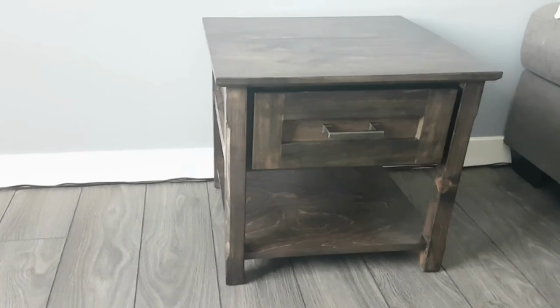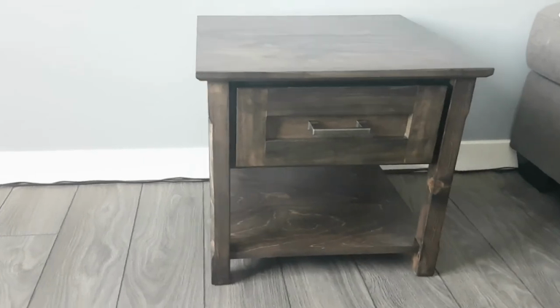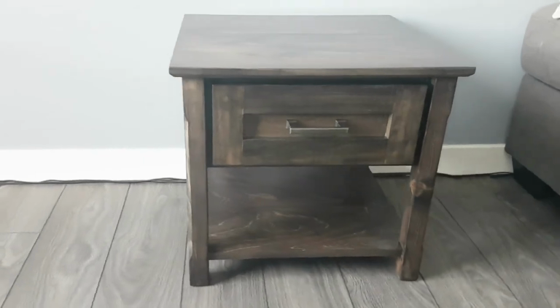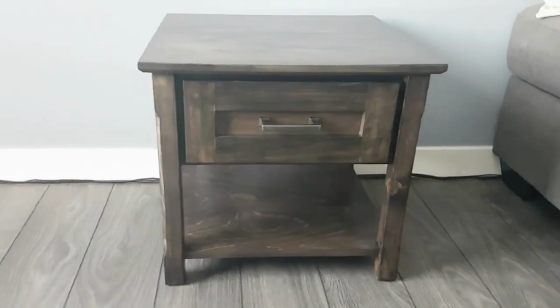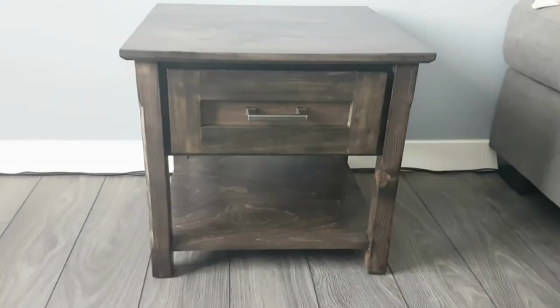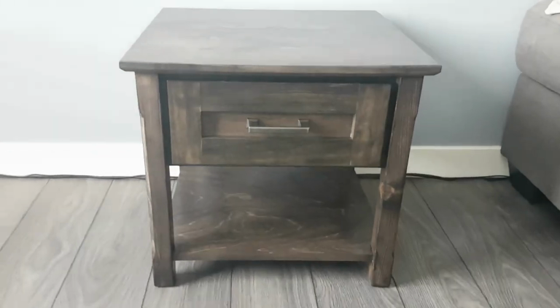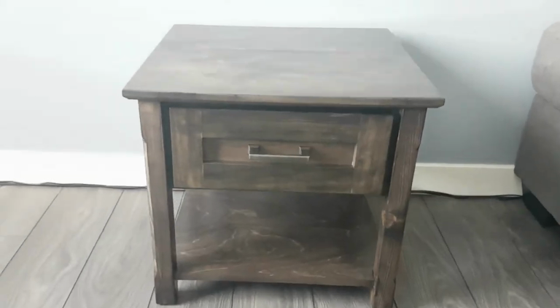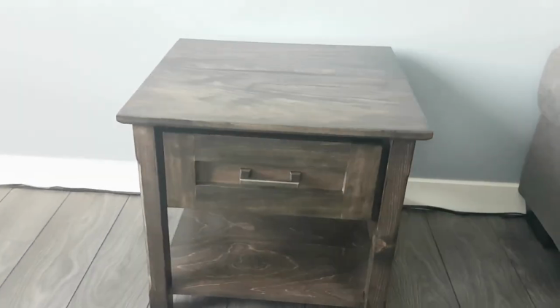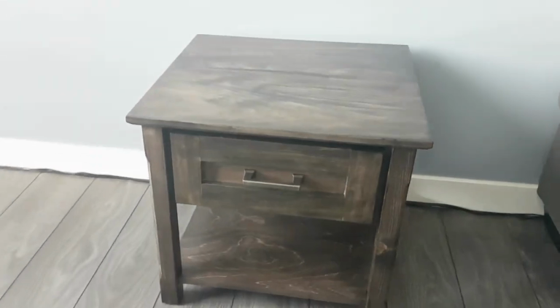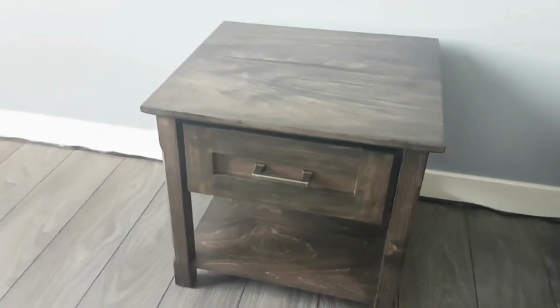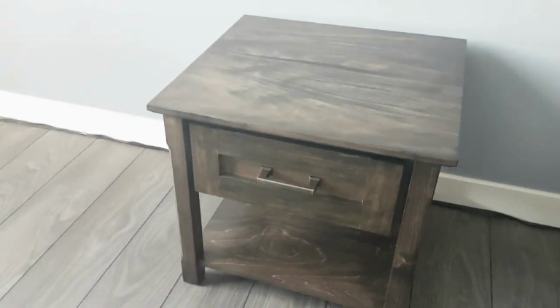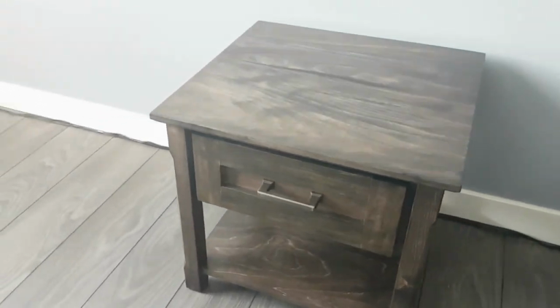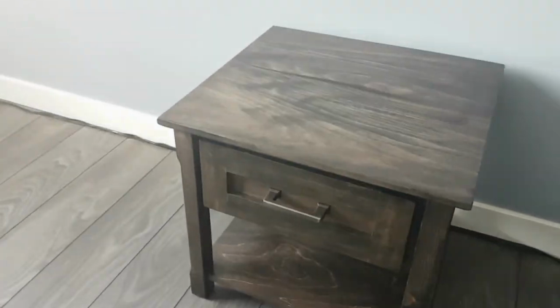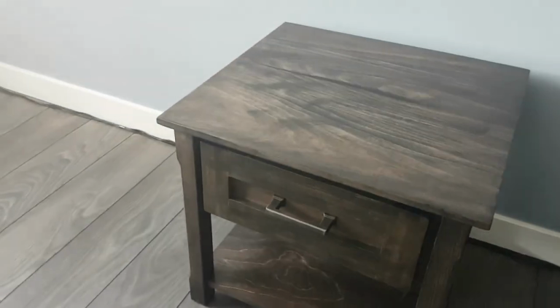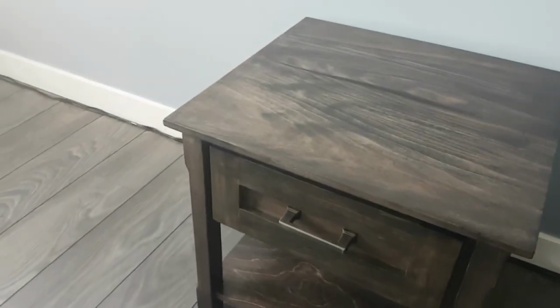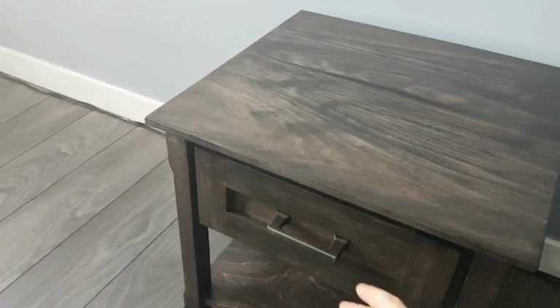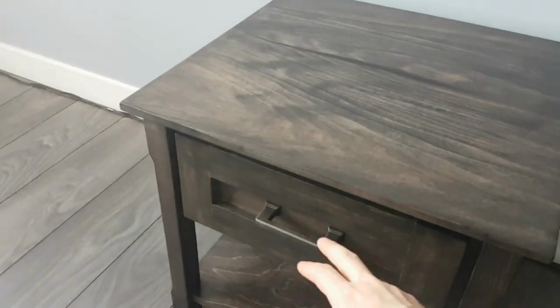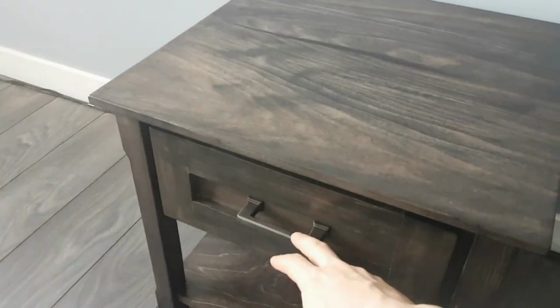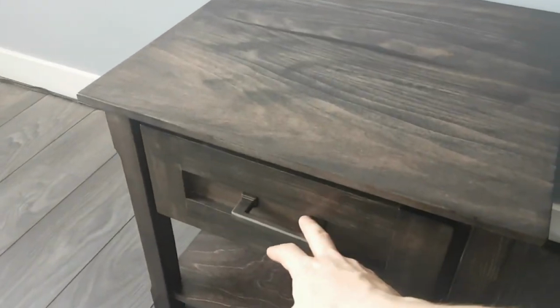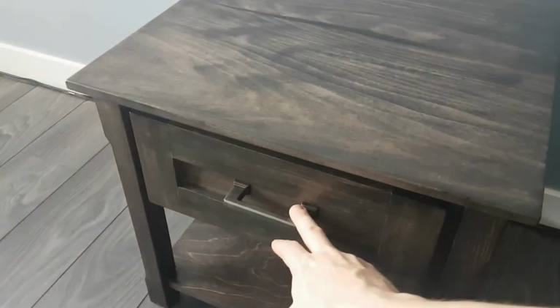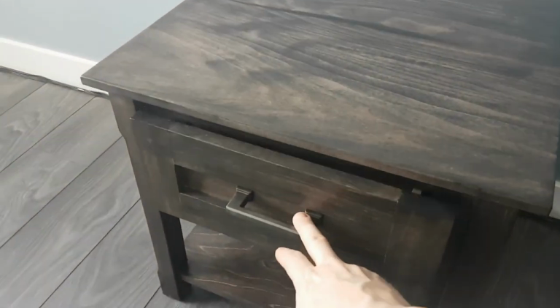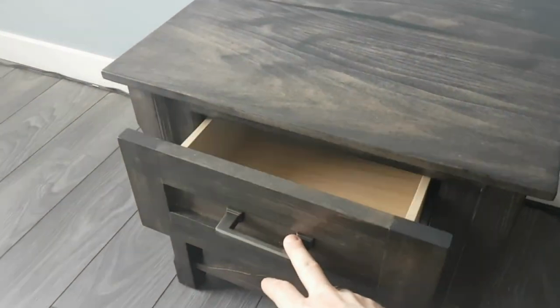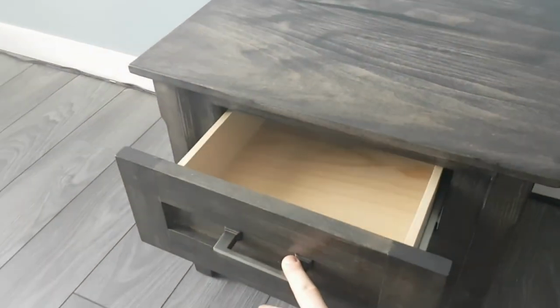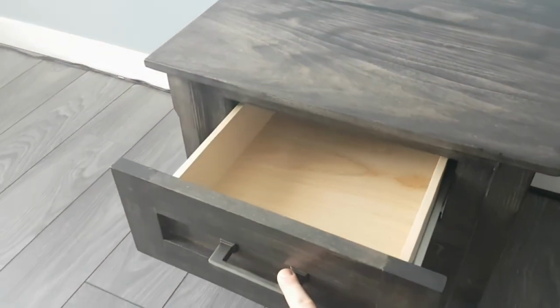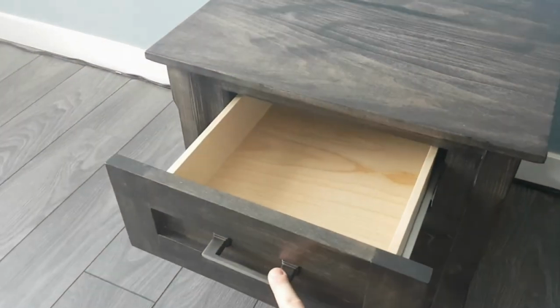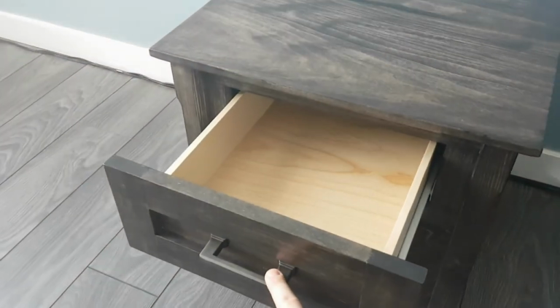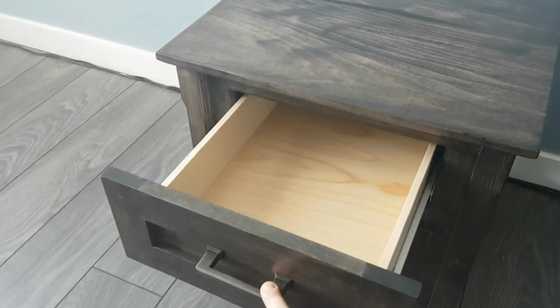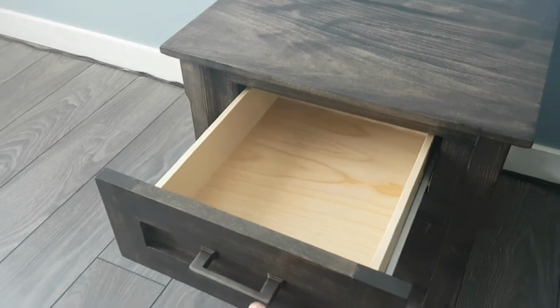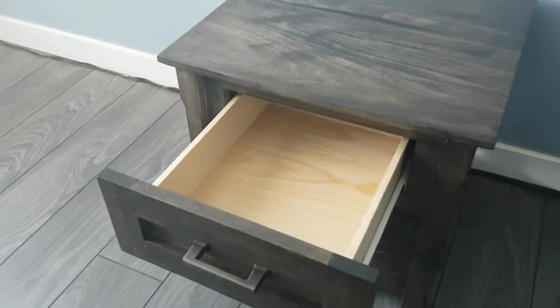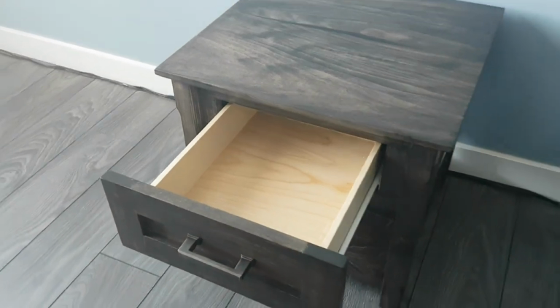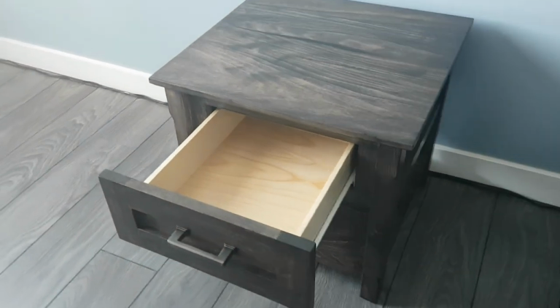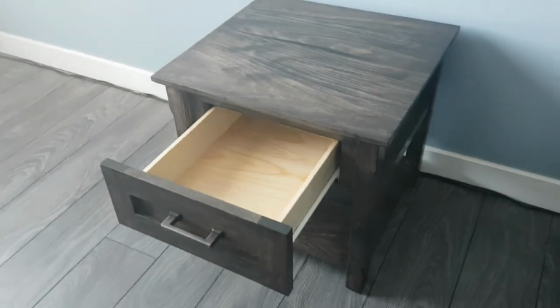It's not the hardest thing in the world to build but it has some really nice touches. I hope you guys like this one — see you in the next one.